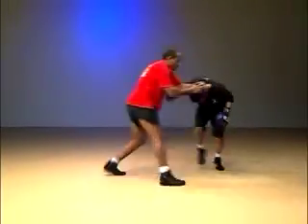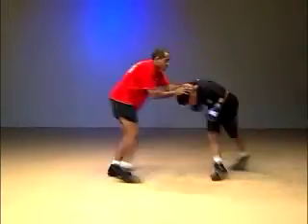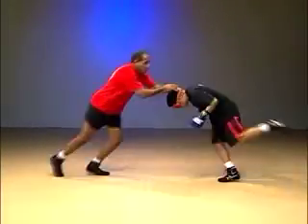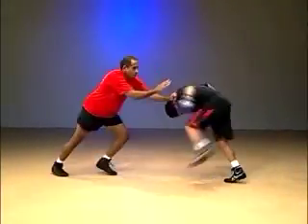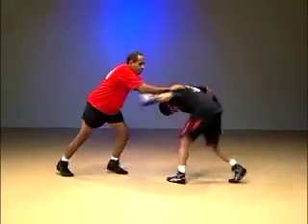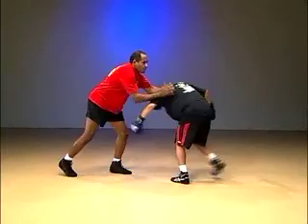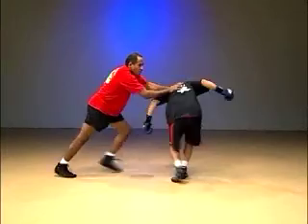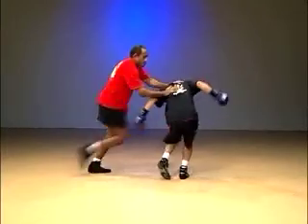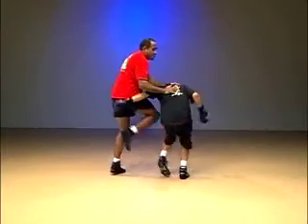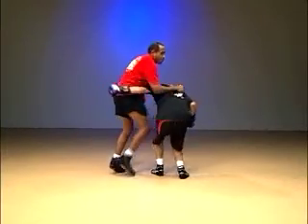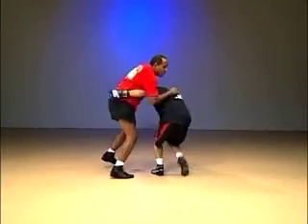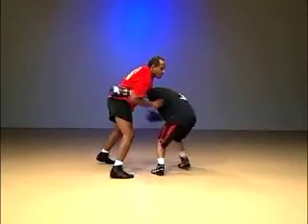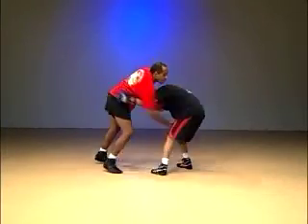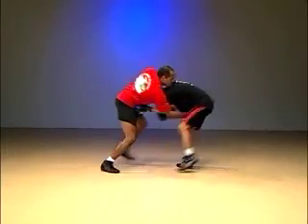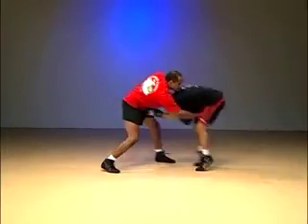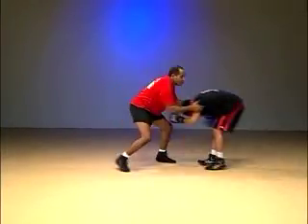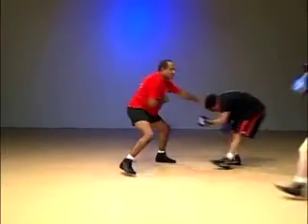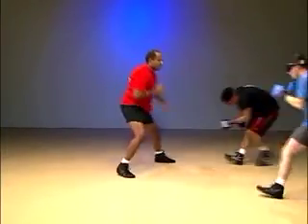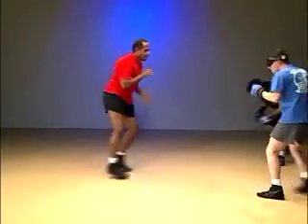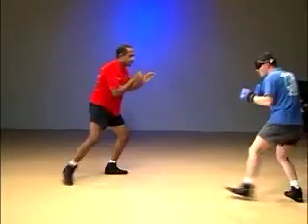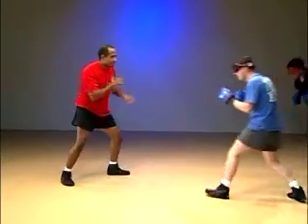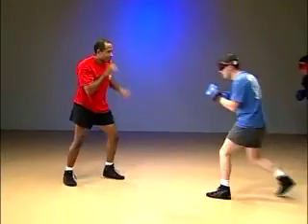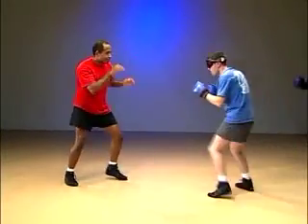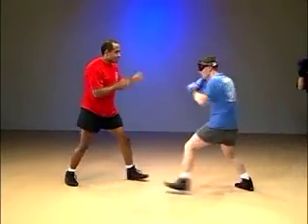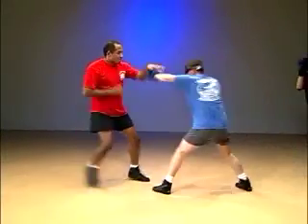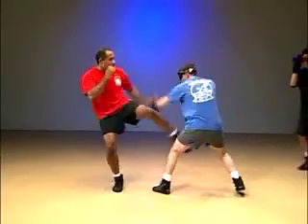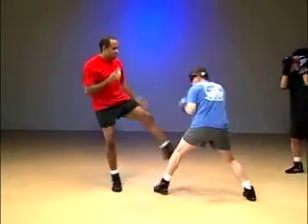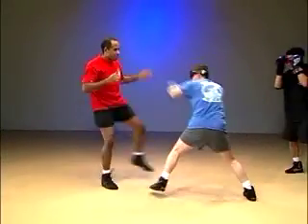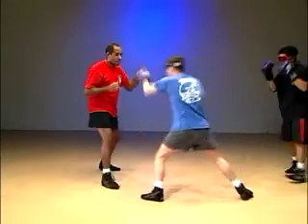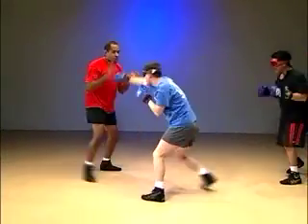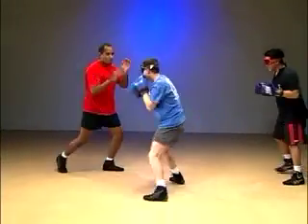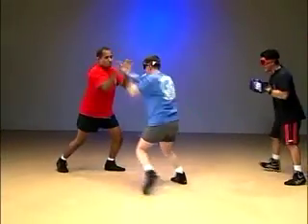Your goal is to develop the physical and mental attributes specific to multiple assailants, as well as to learn how to adapt.